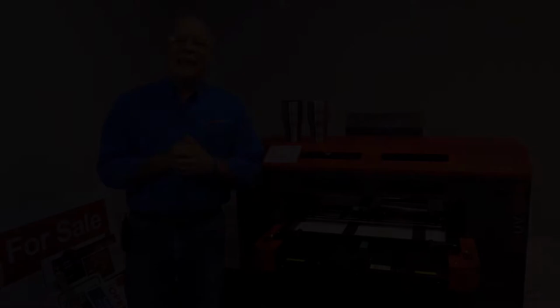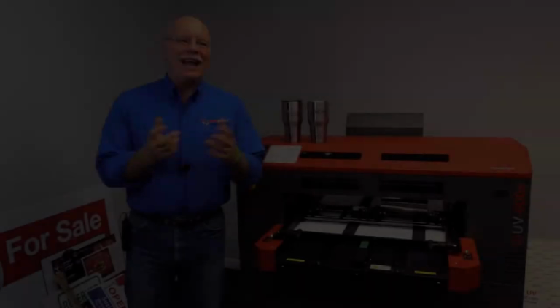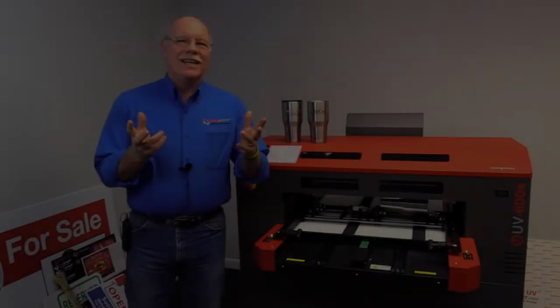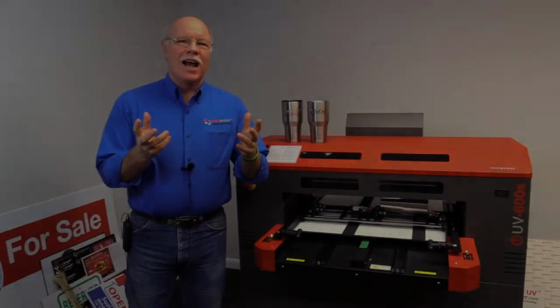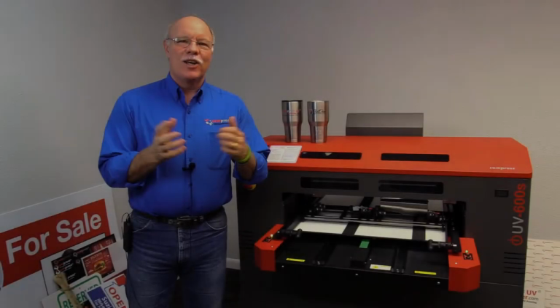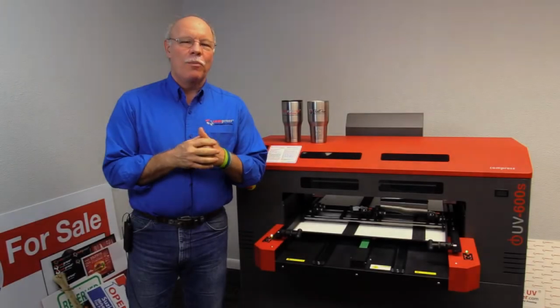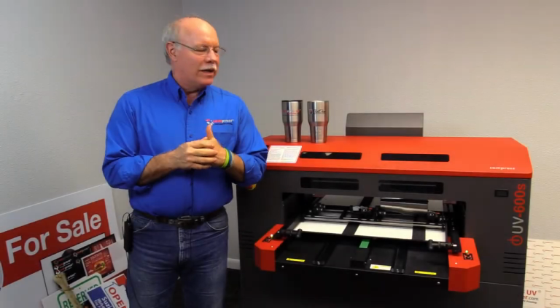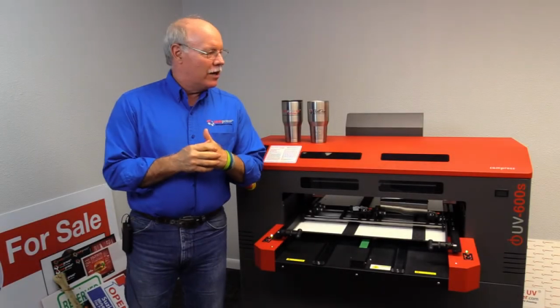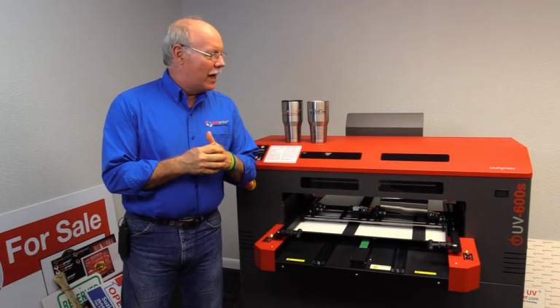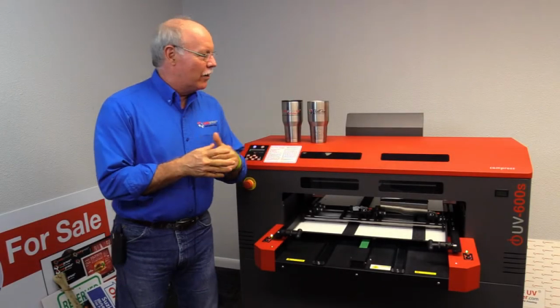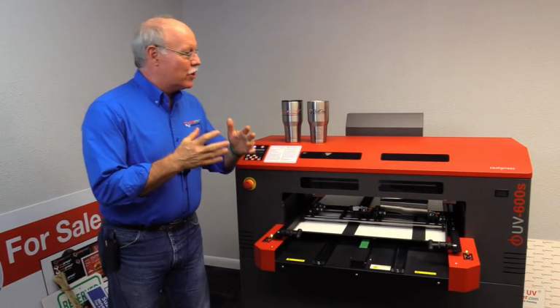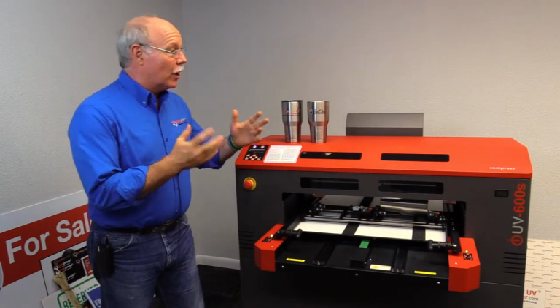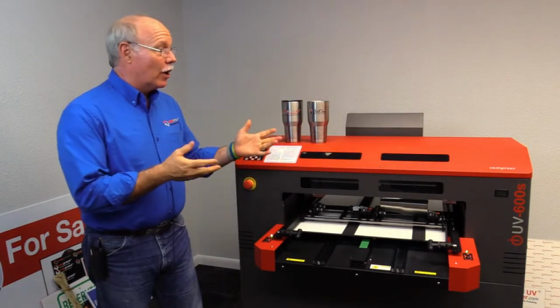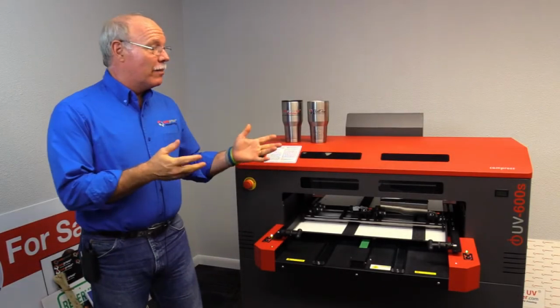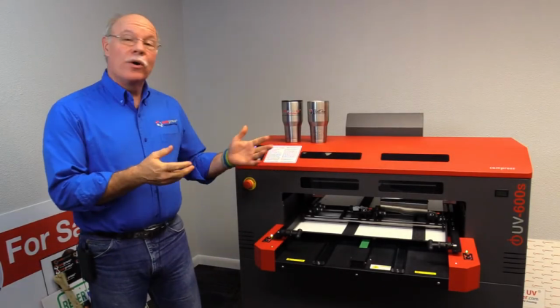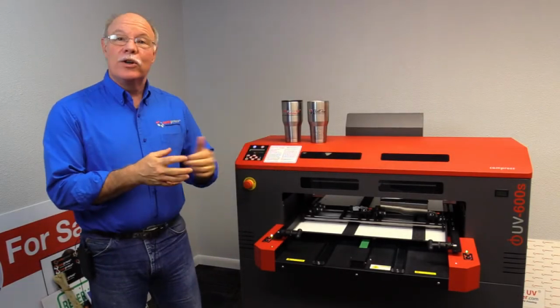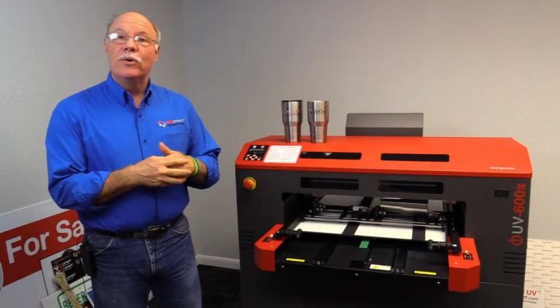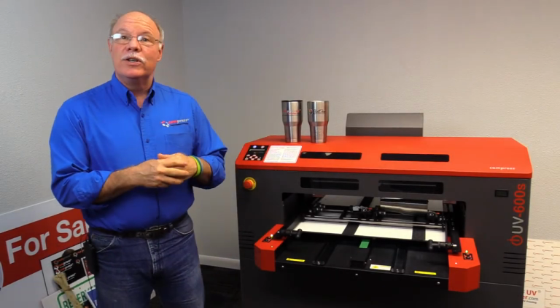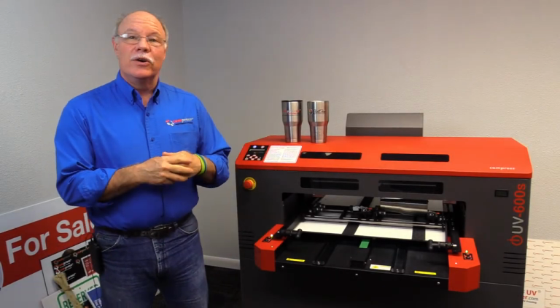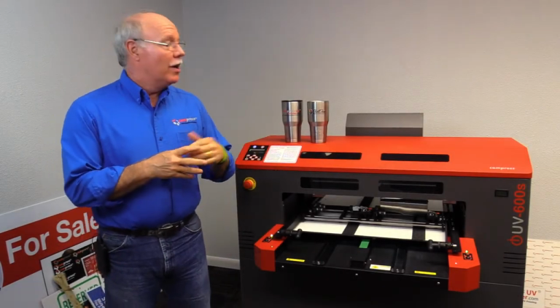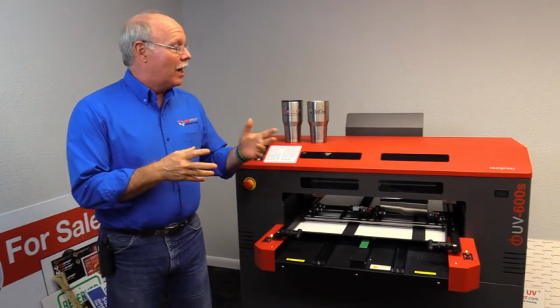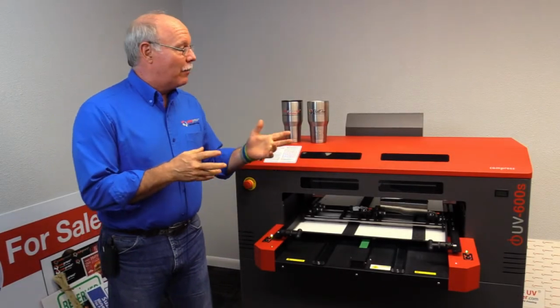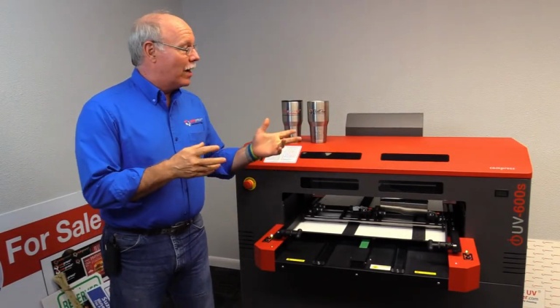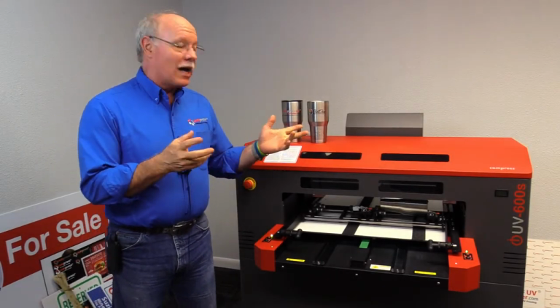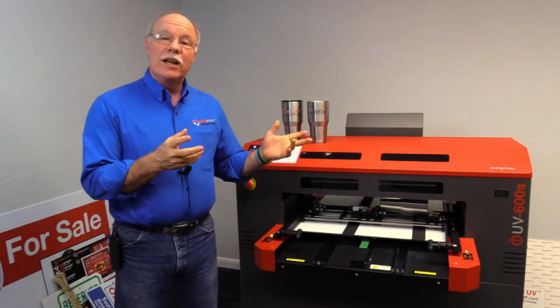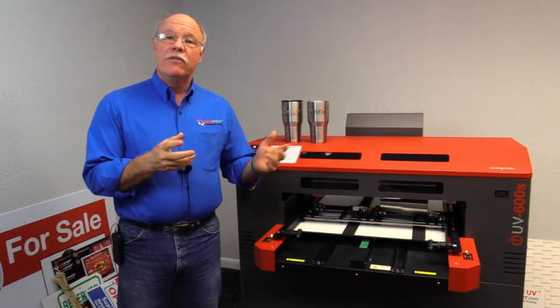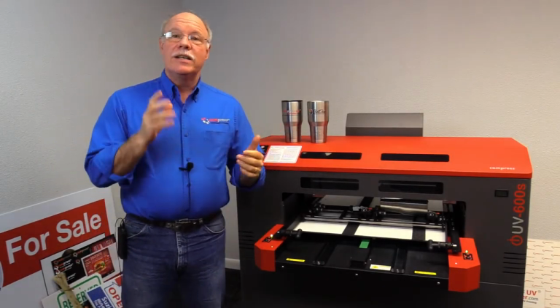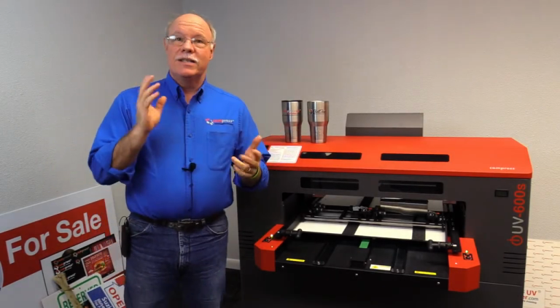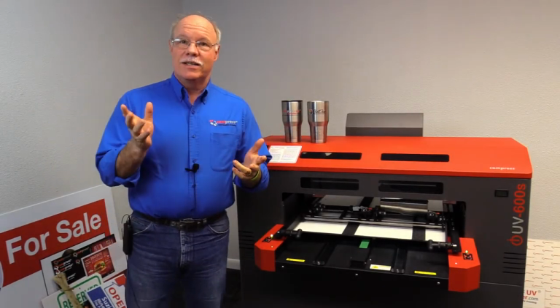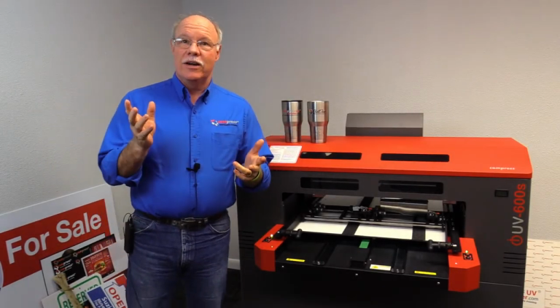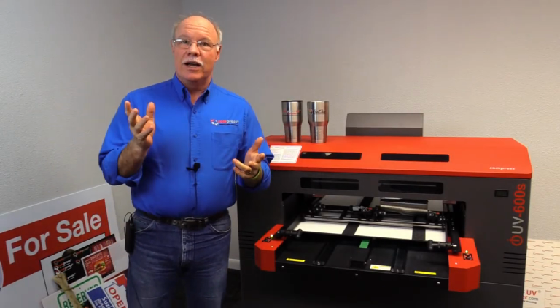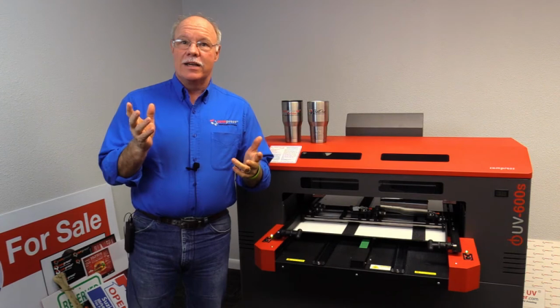Hey, Don Copeland here today. I'm going to show you a little bit more to do with your Compress iUV600S.